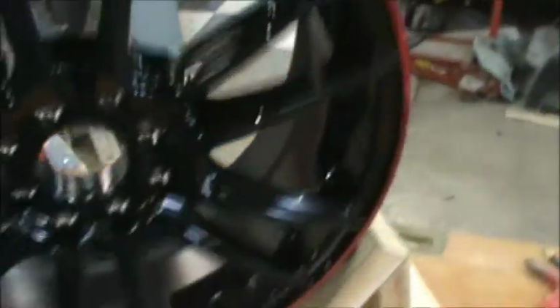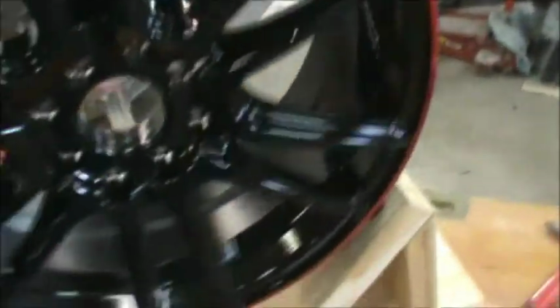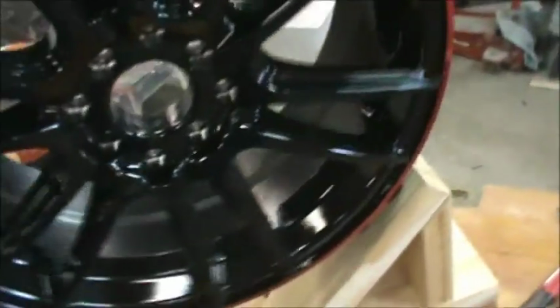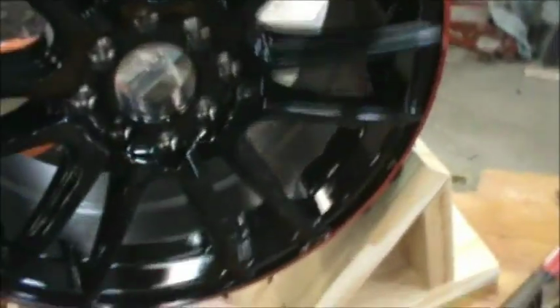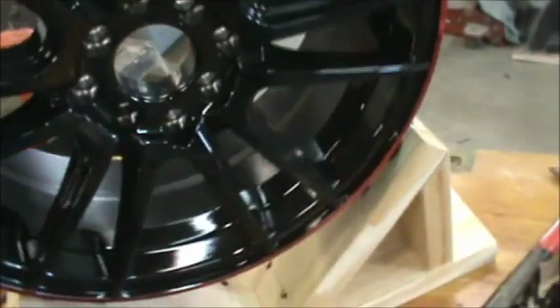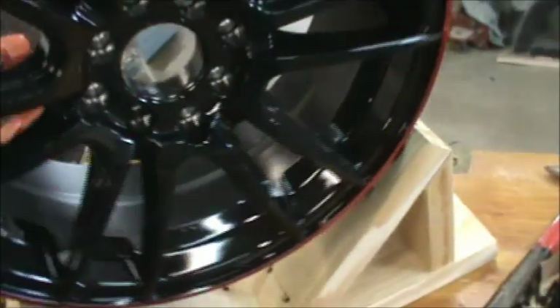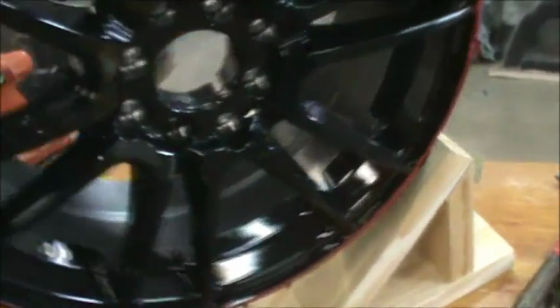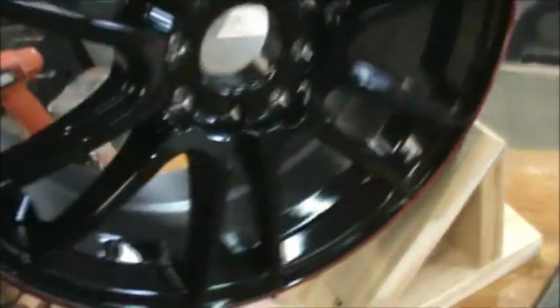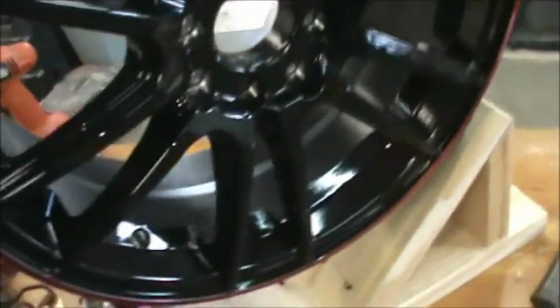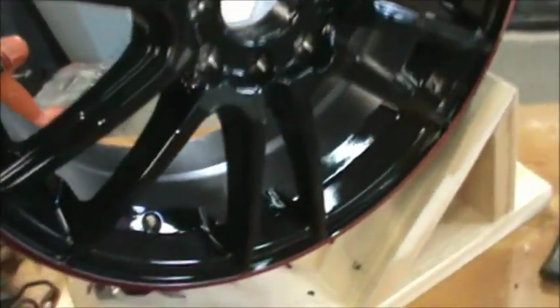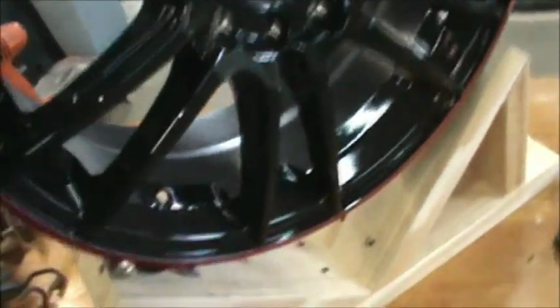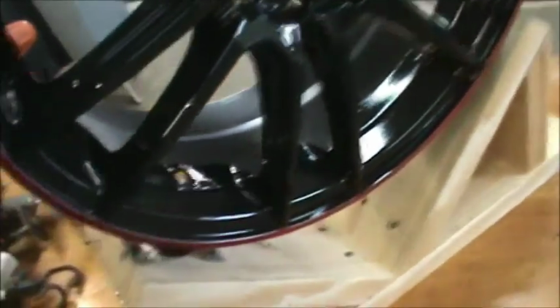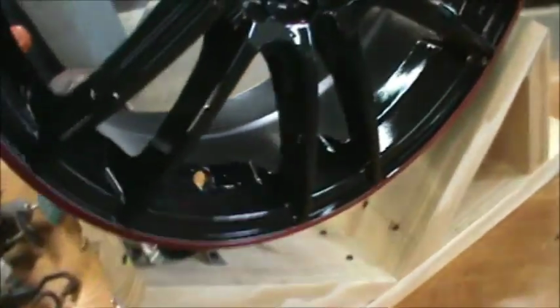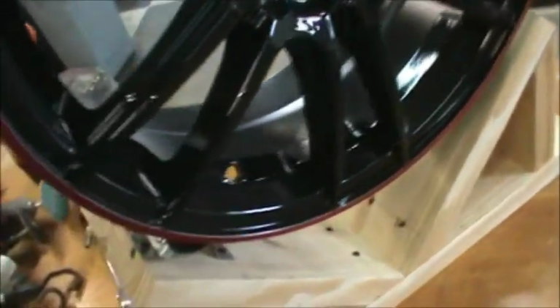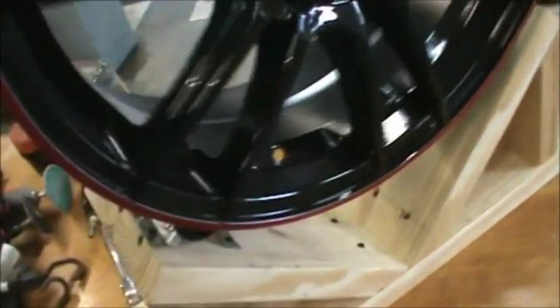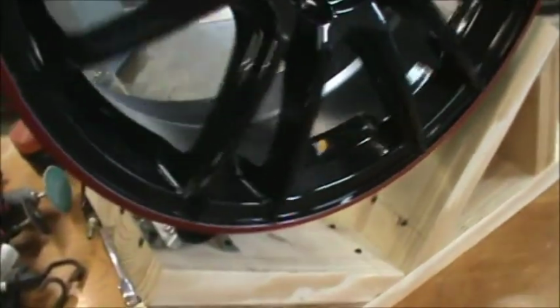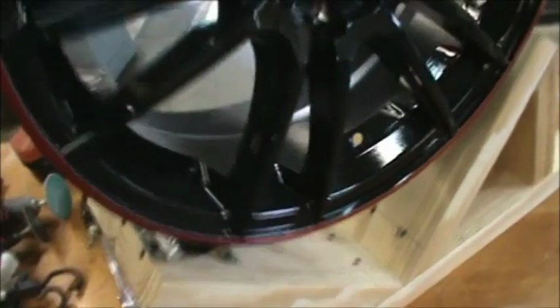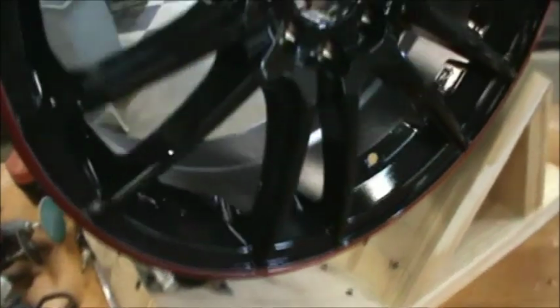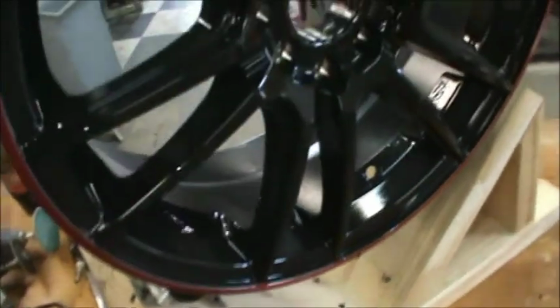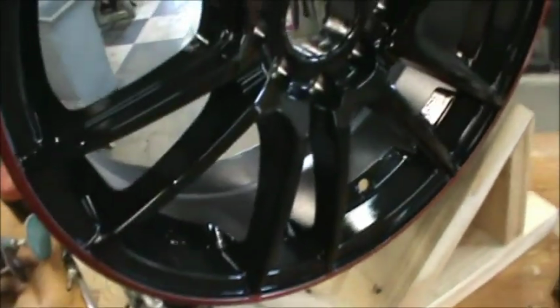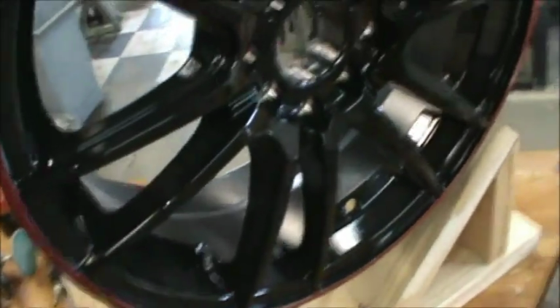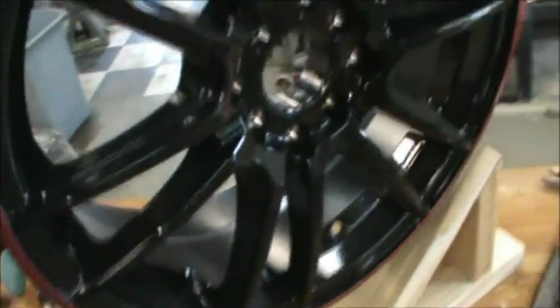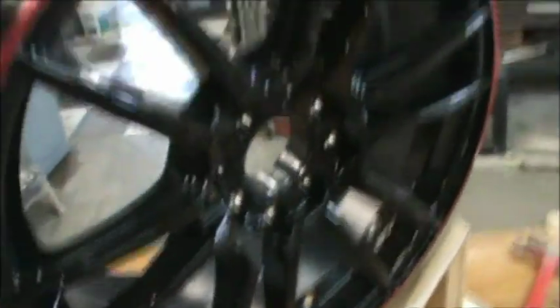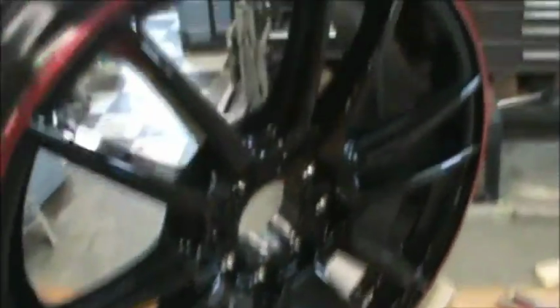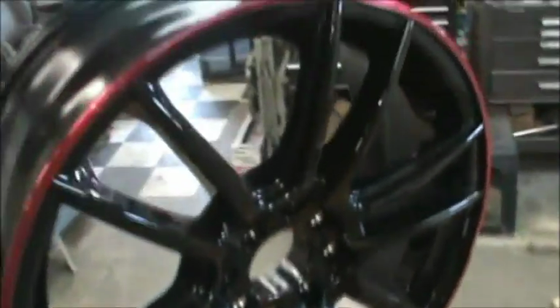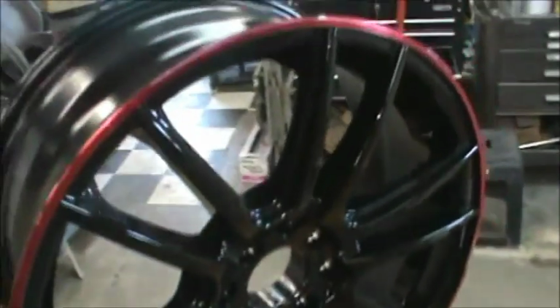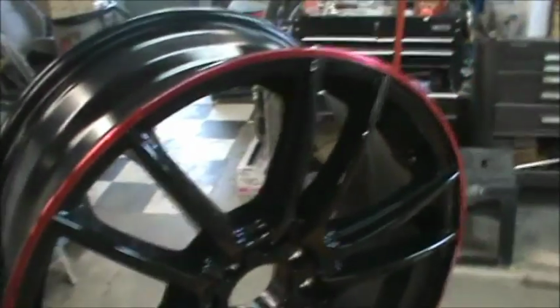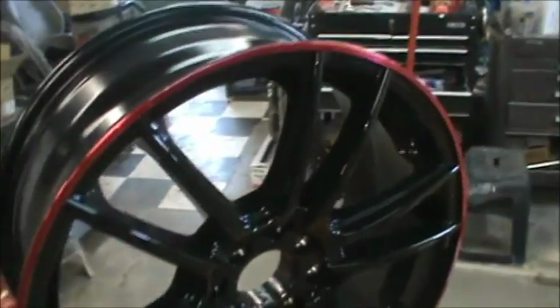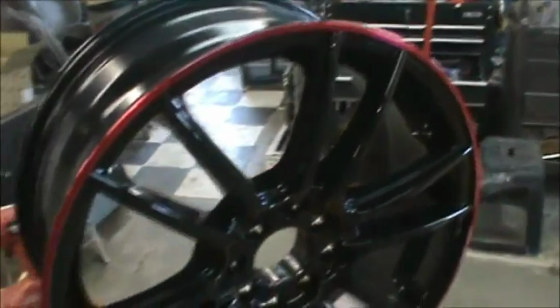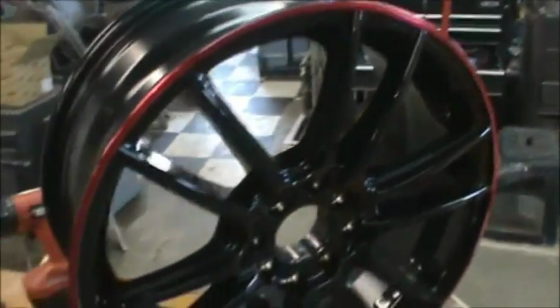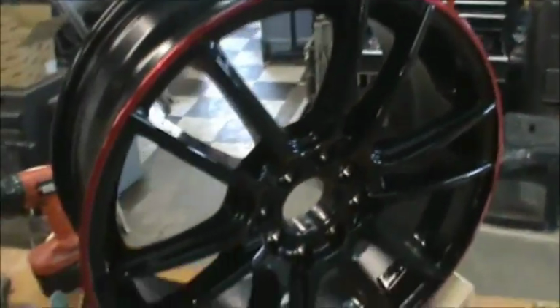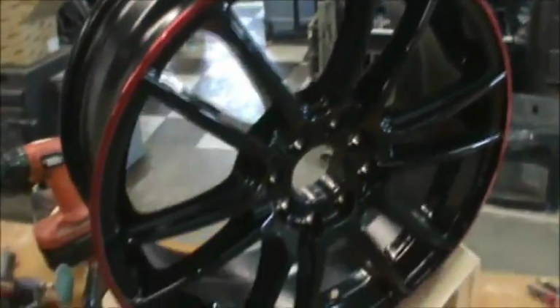There we go — one fixture to hold the wheel while we paint it. I think it's going to work out. Take it easy, guys.